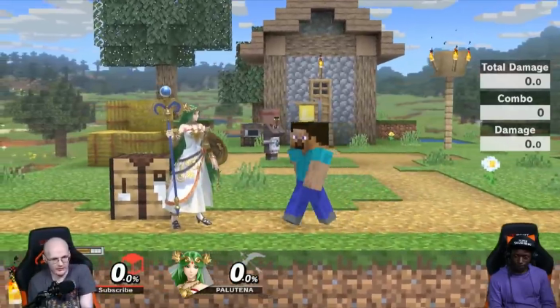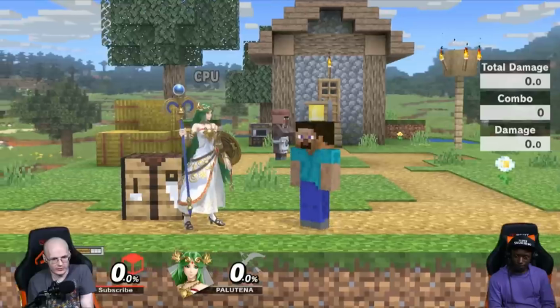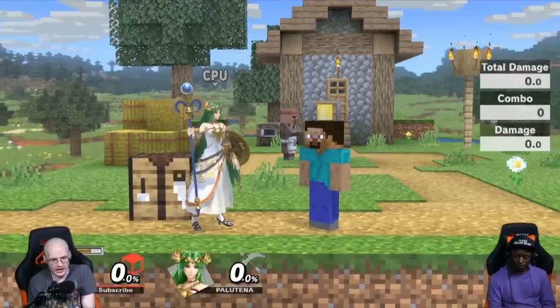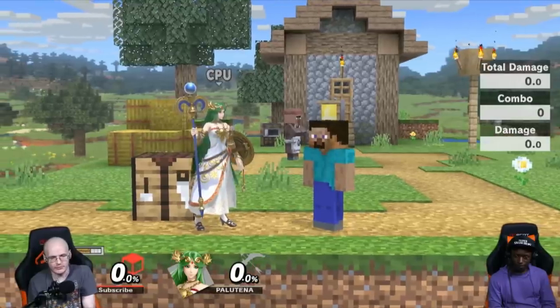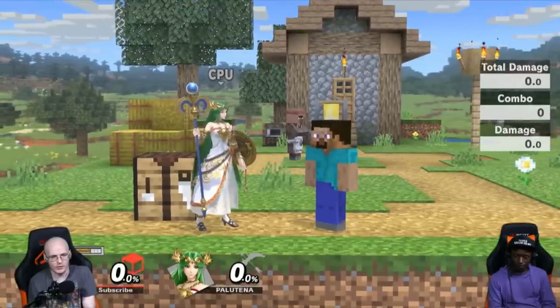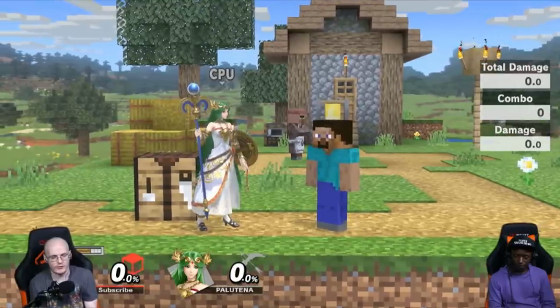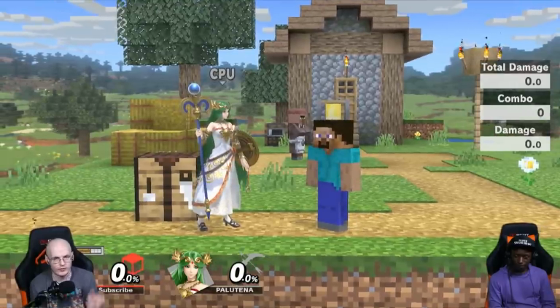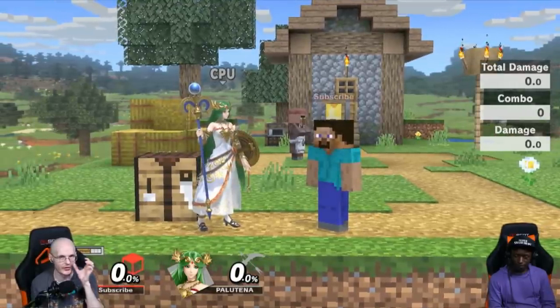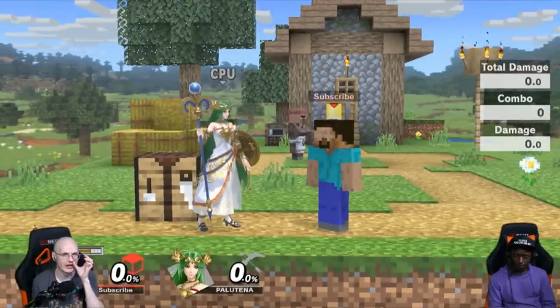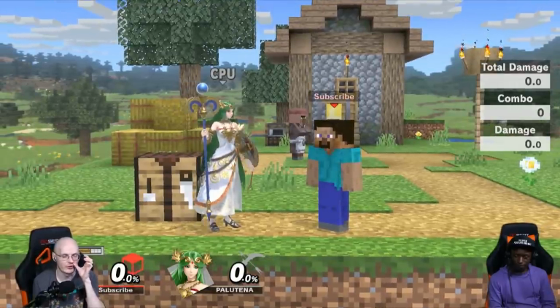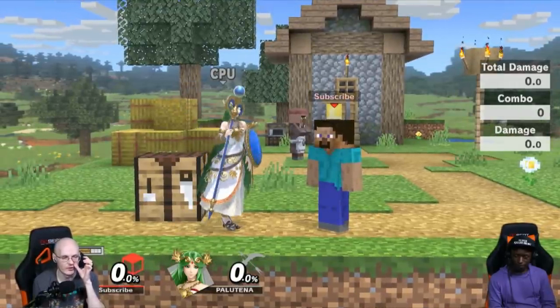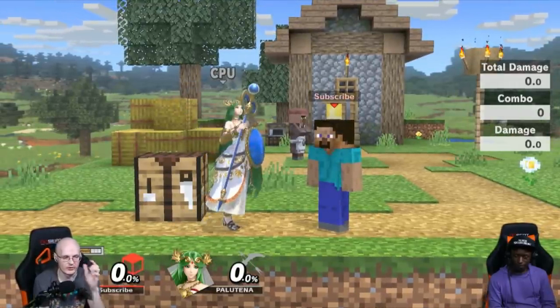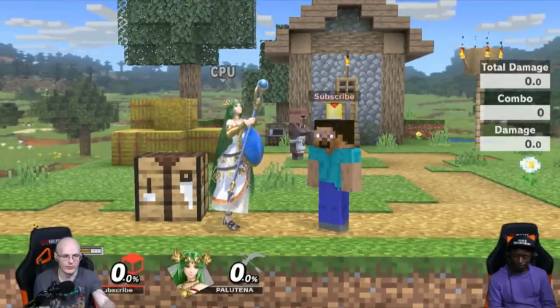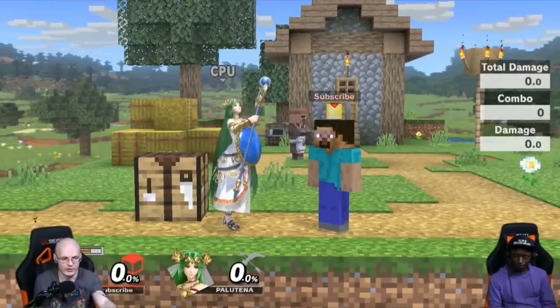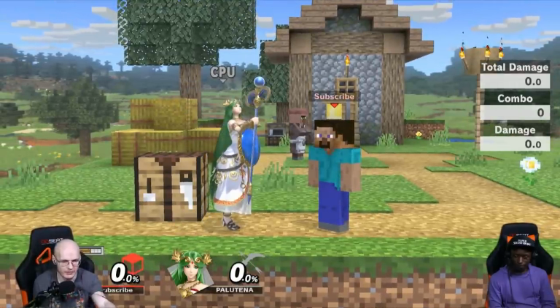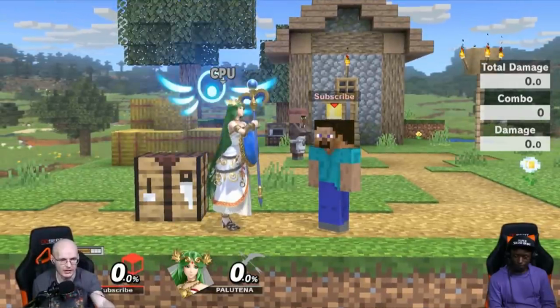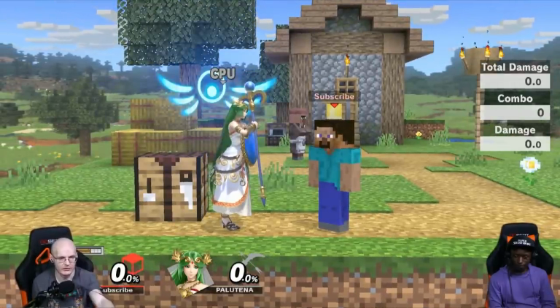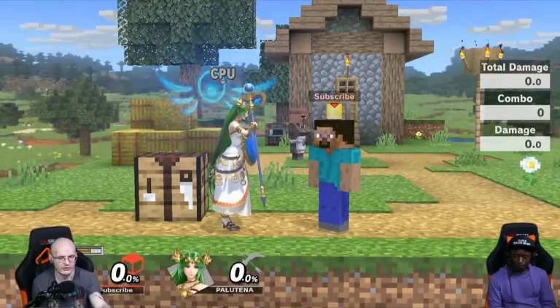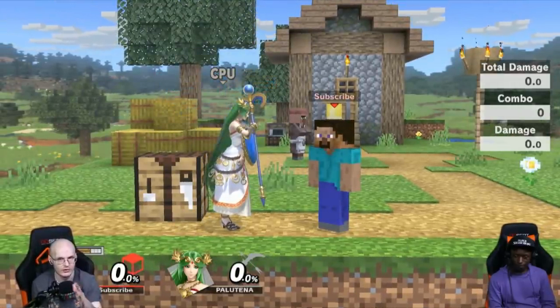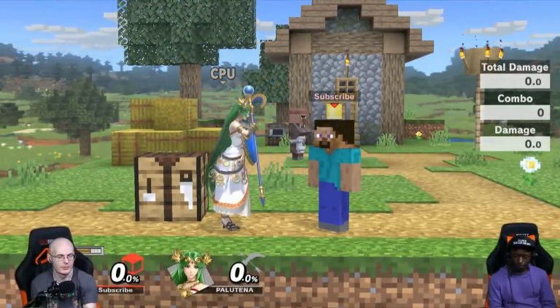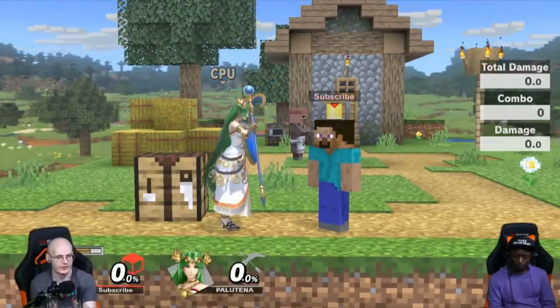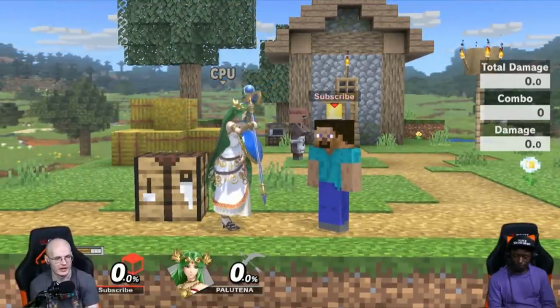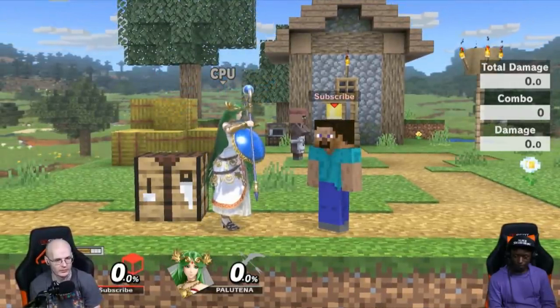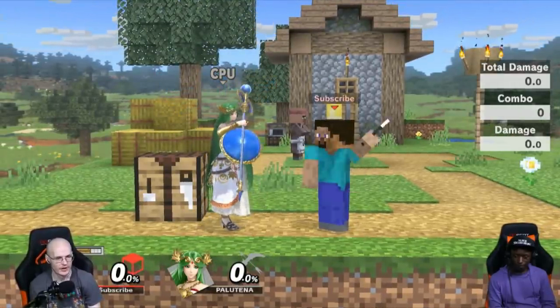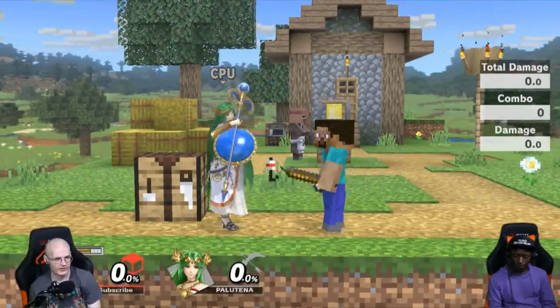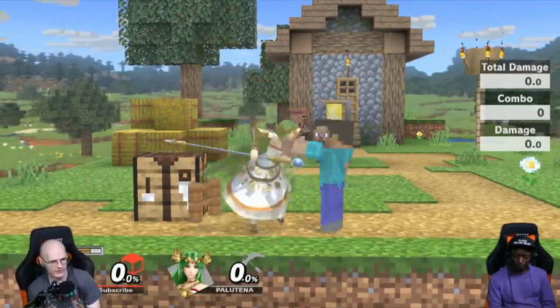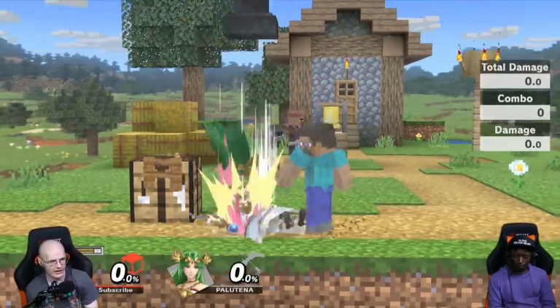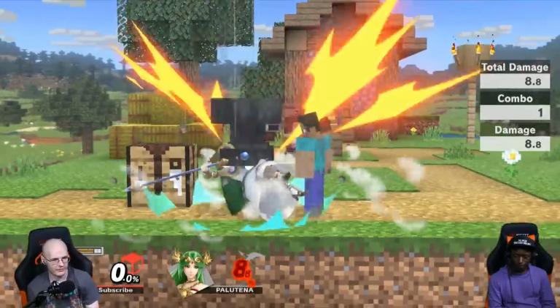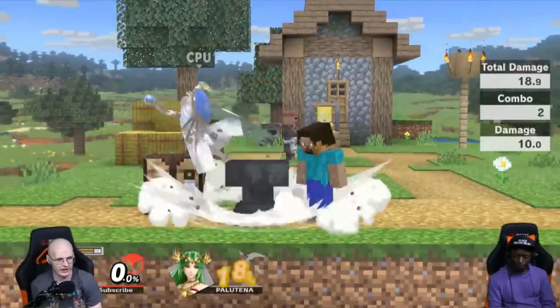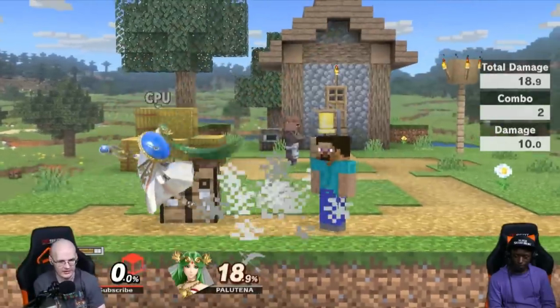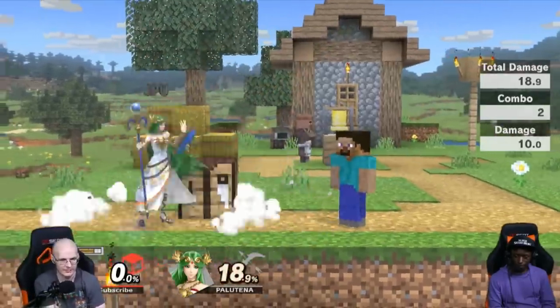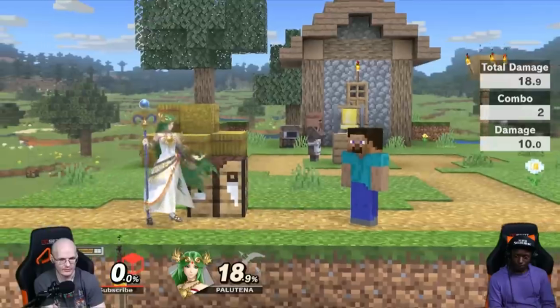If you do down throw with or without the anvil, you always start with 3 irons, so it's usually going to be with the anvil. This down throw does 18 damage.